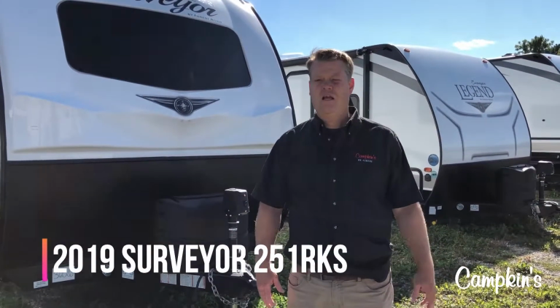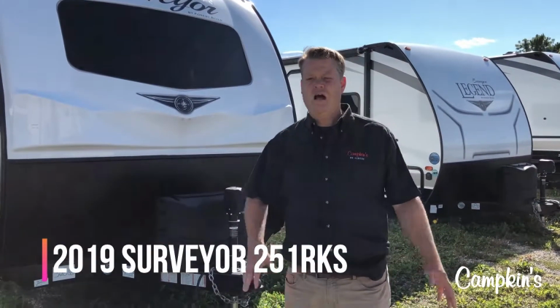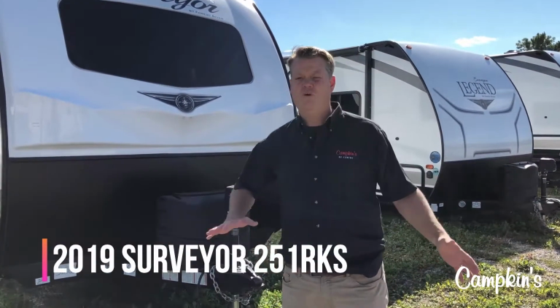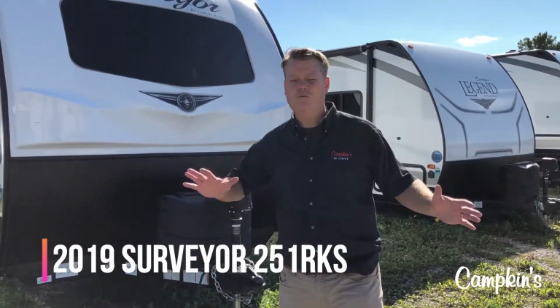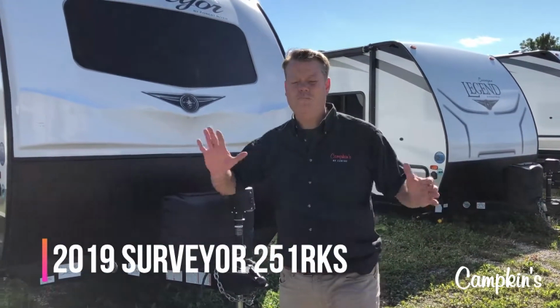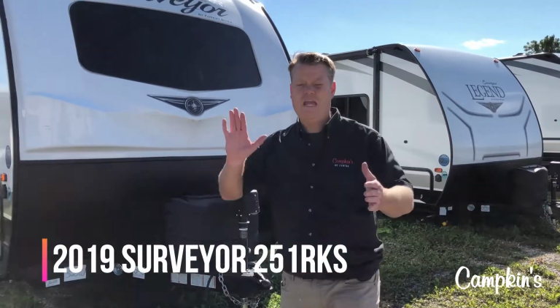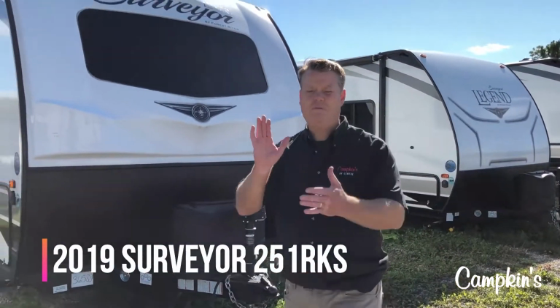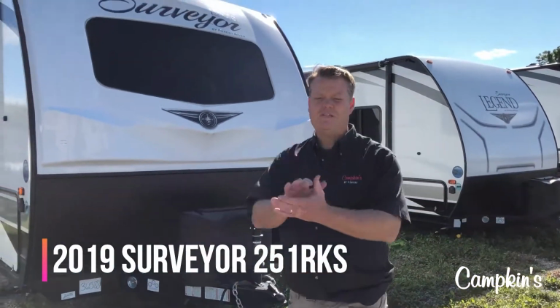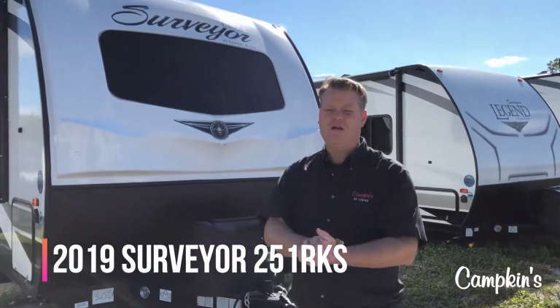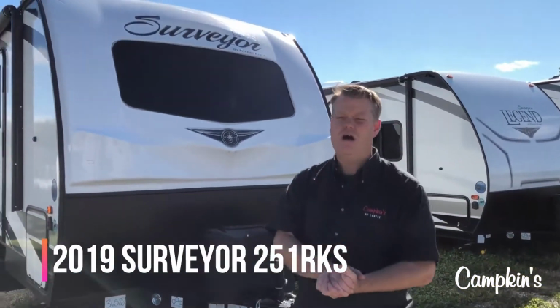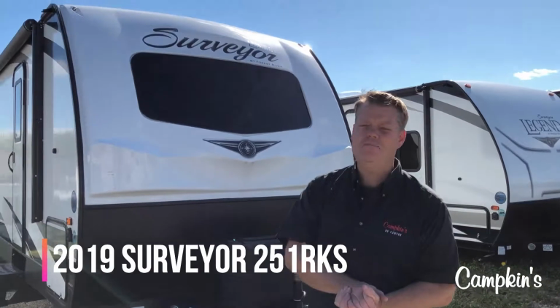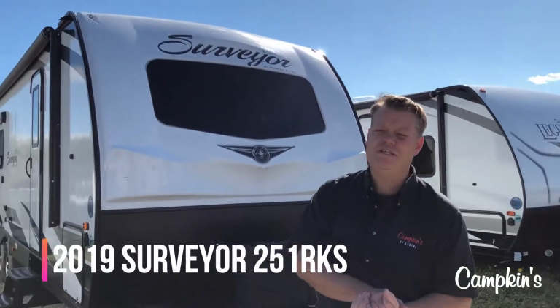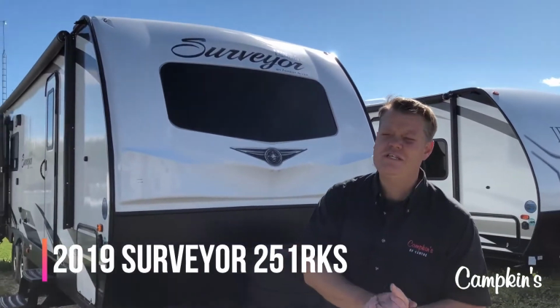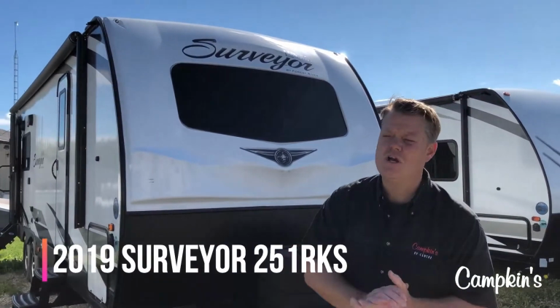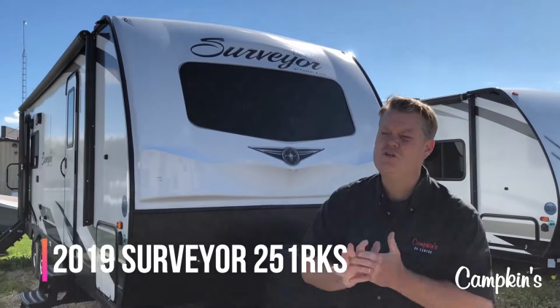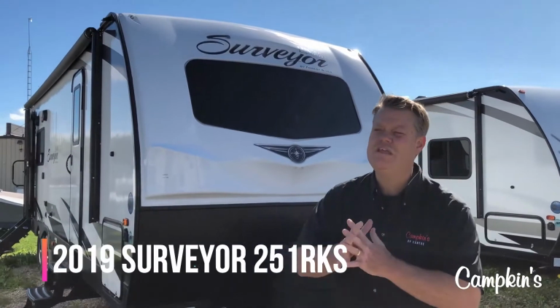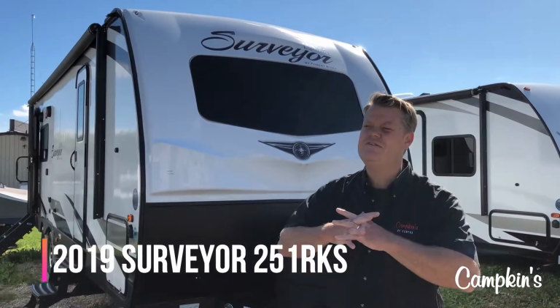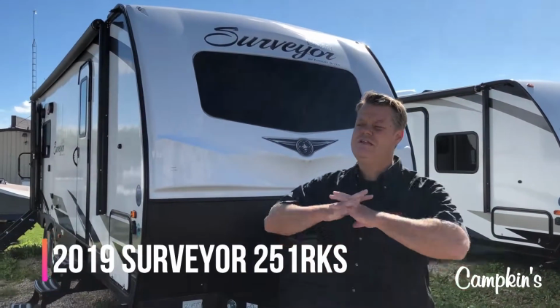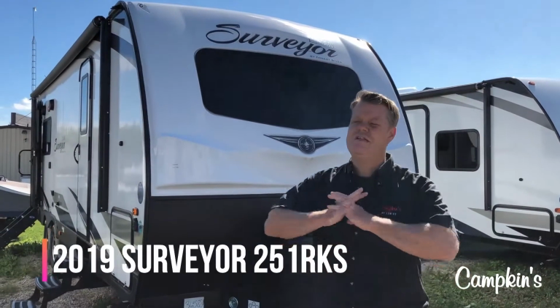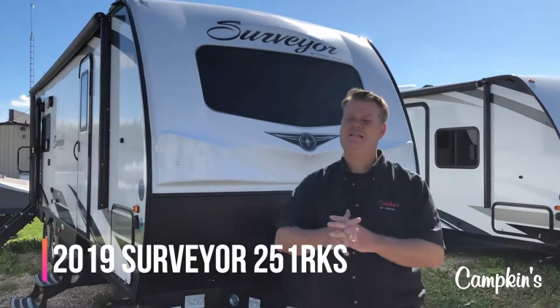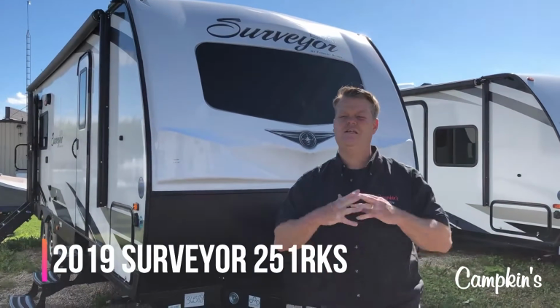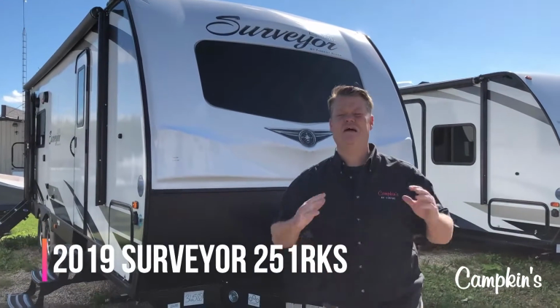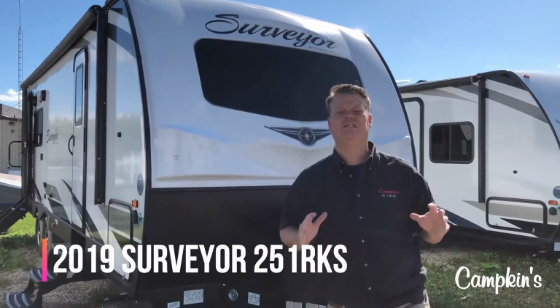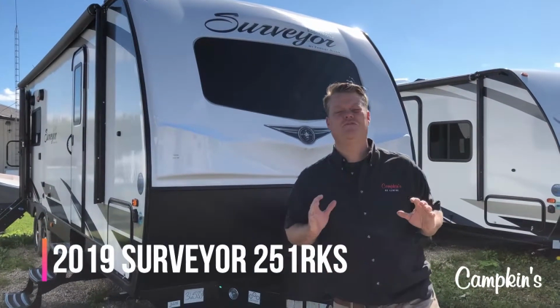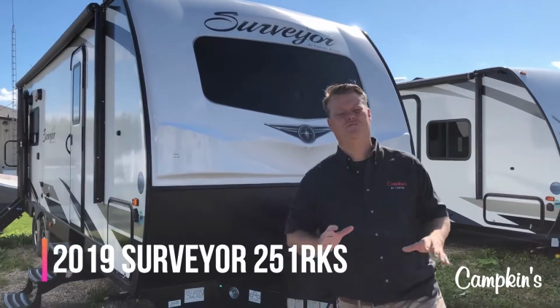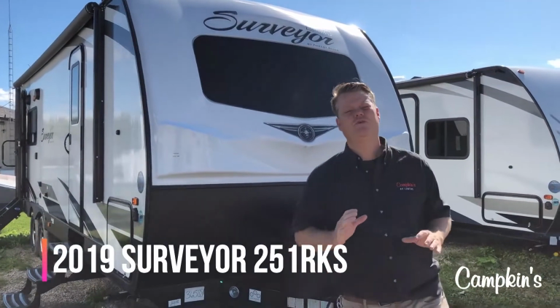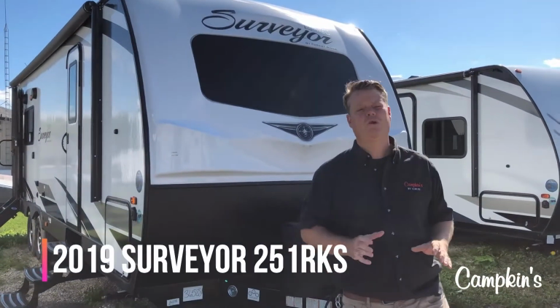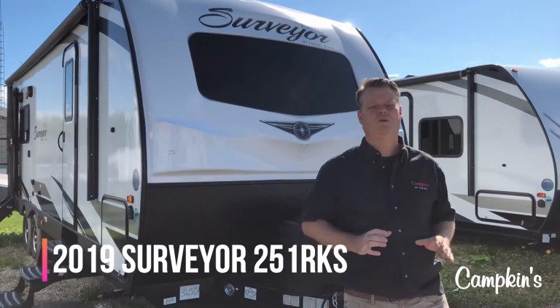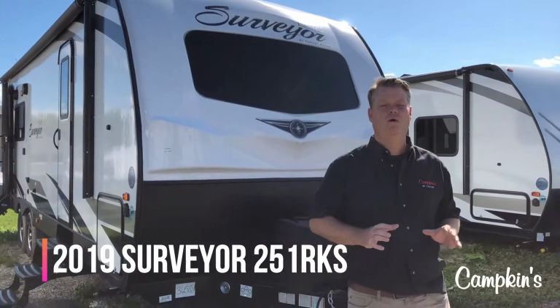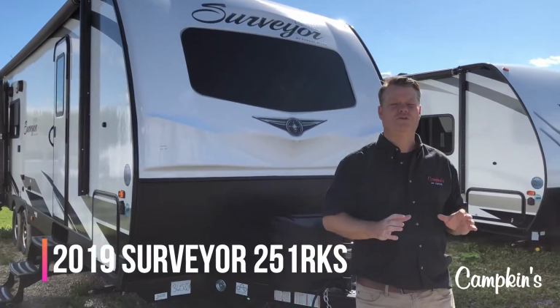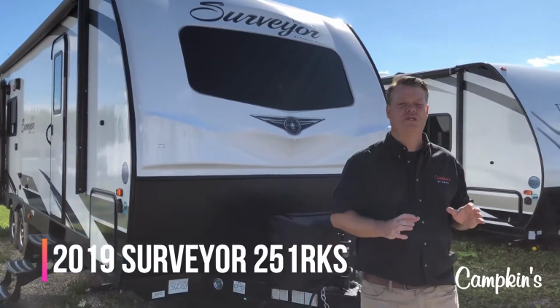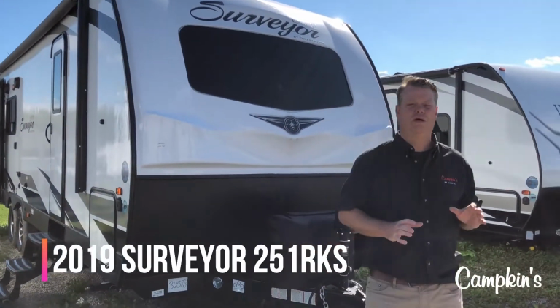Hi folks, welcome to Campkins.com. This is our 2019 massive inventory blowout sale.